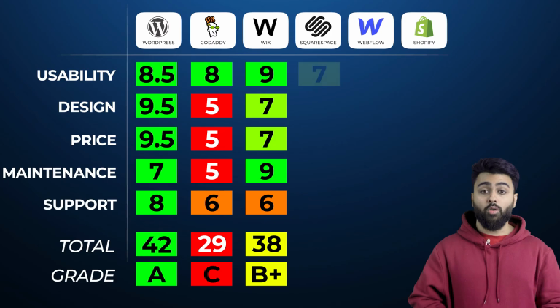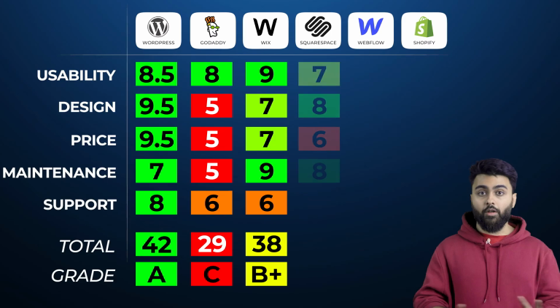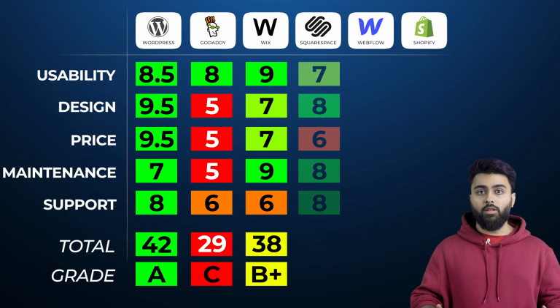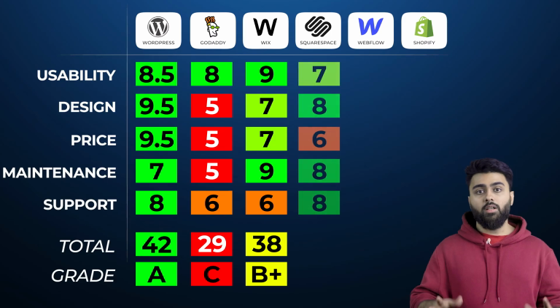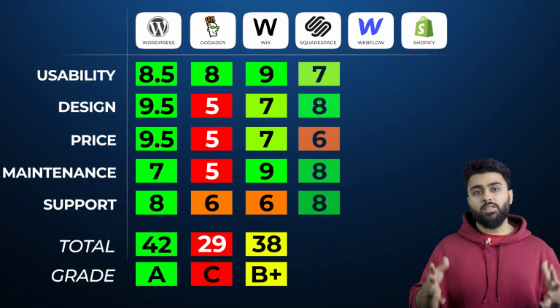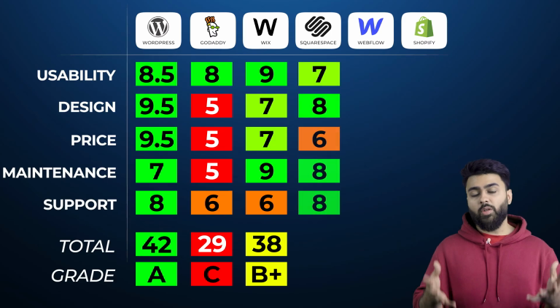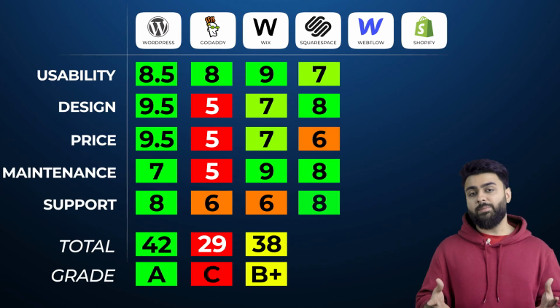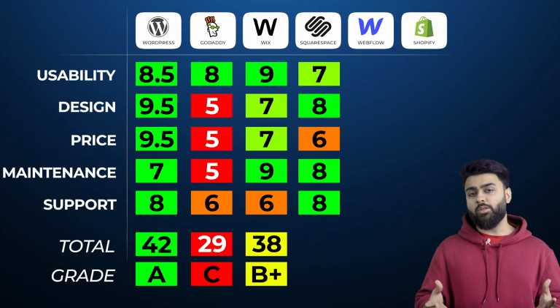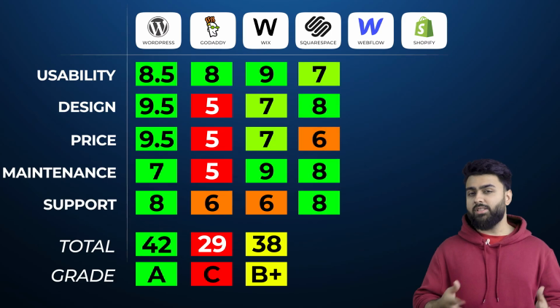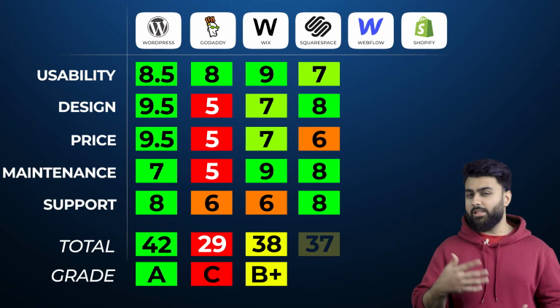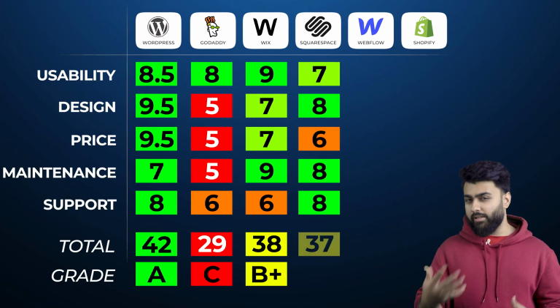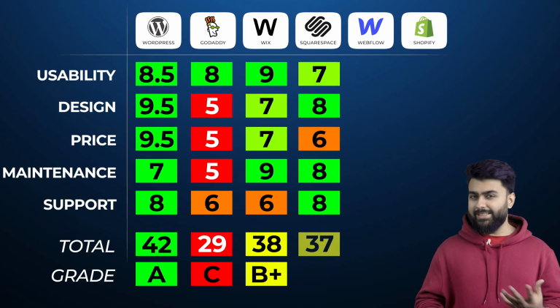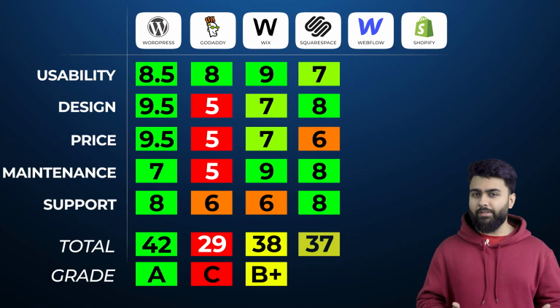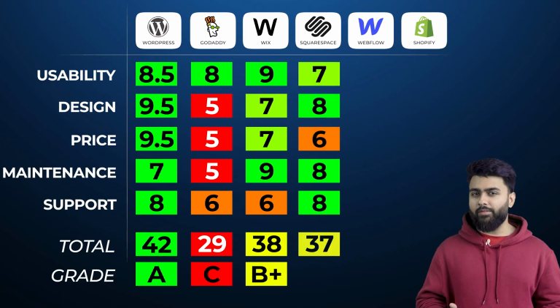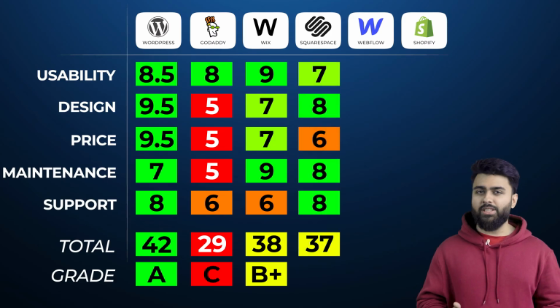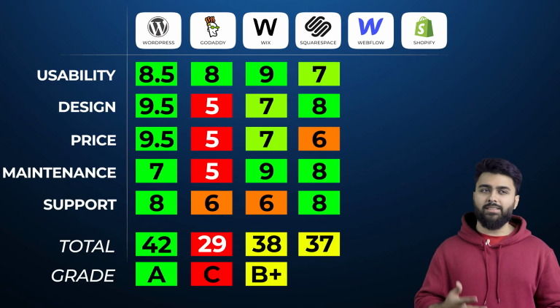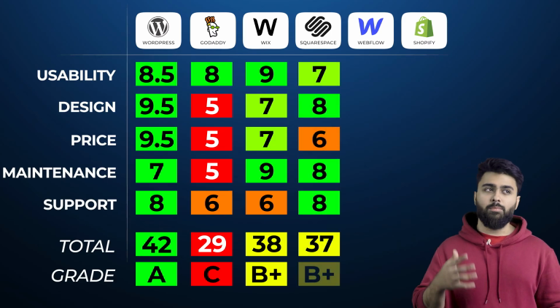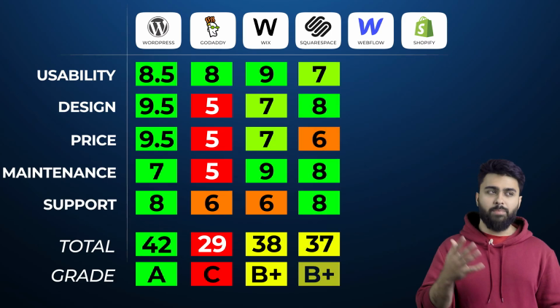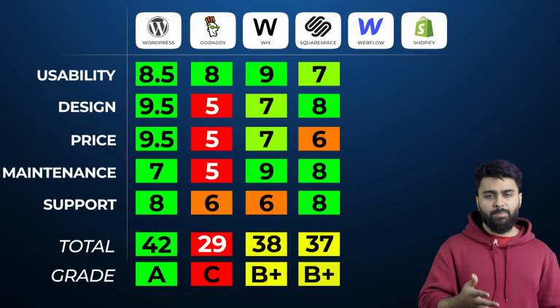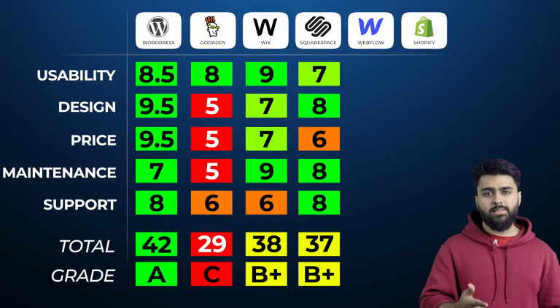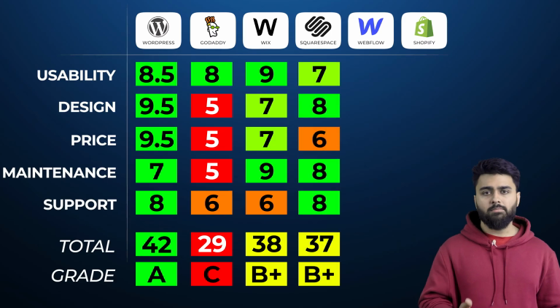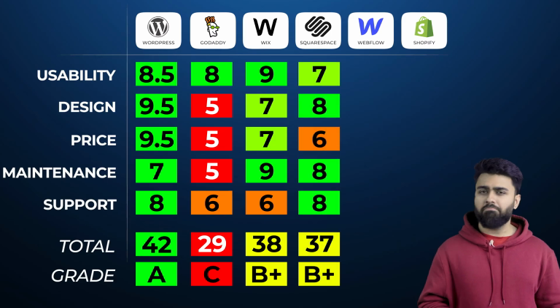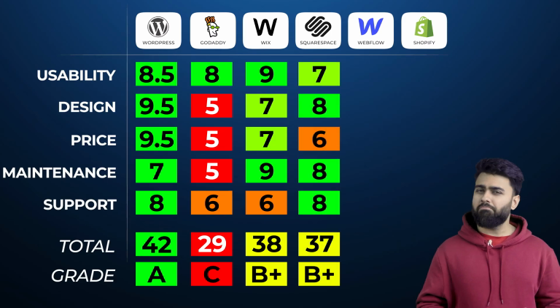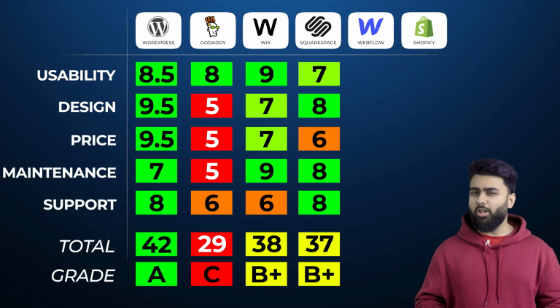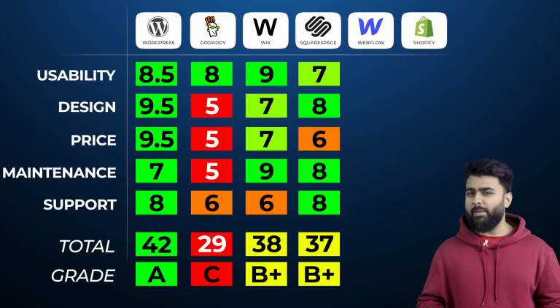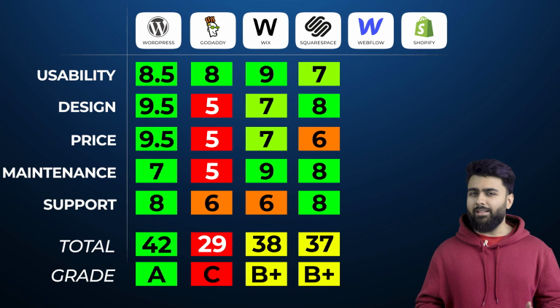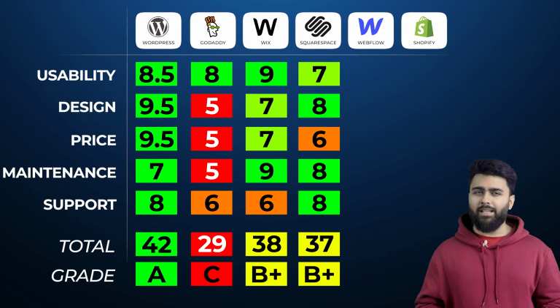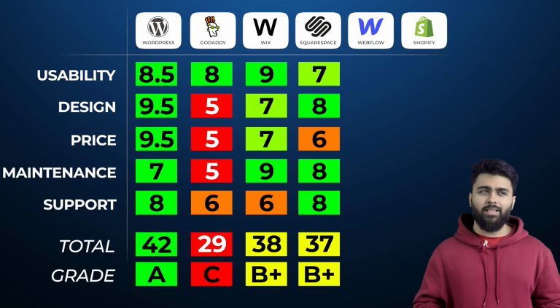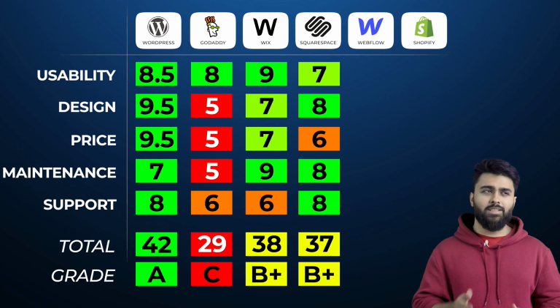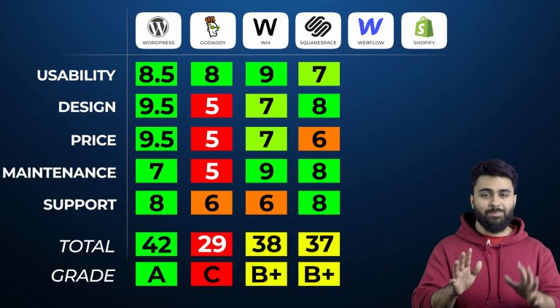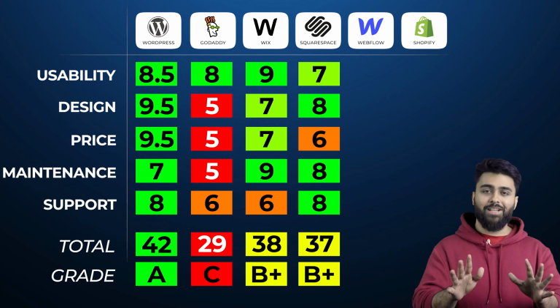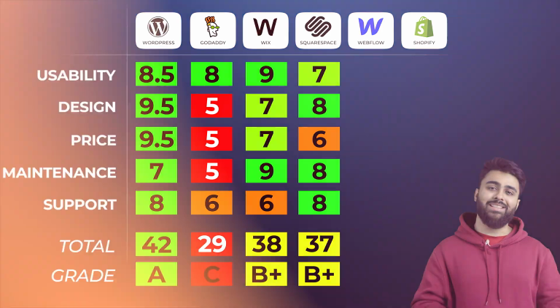Squarespace gets a 6 out of 10 for cost. Overall, Squarespace scores 37, which is a B+, not bad and just behind Wix.